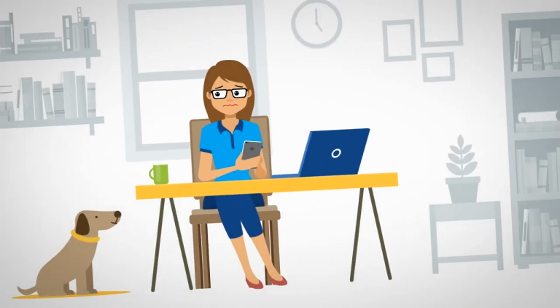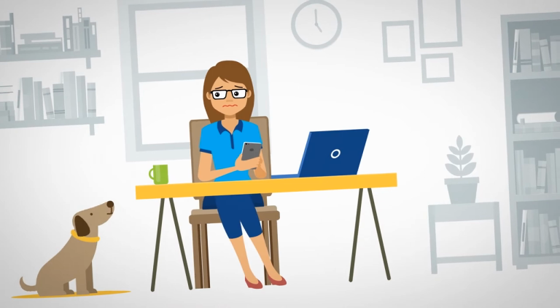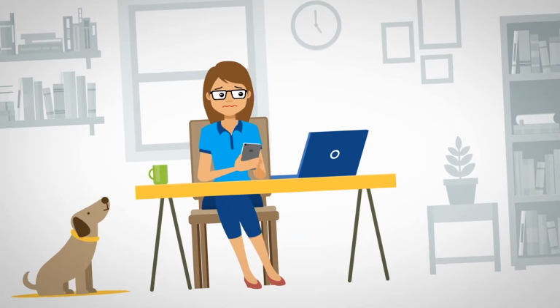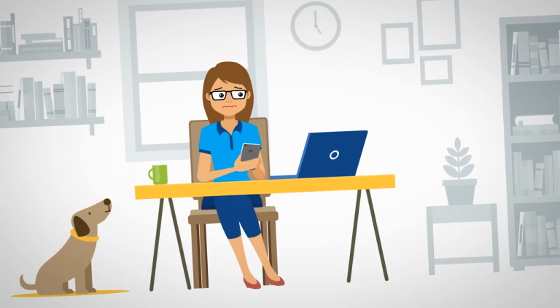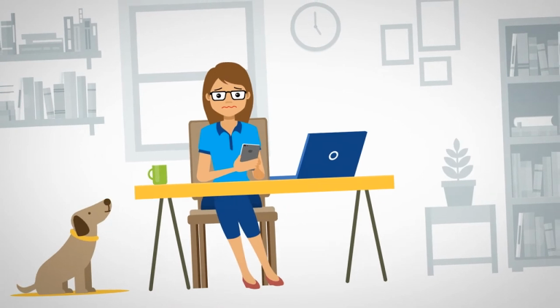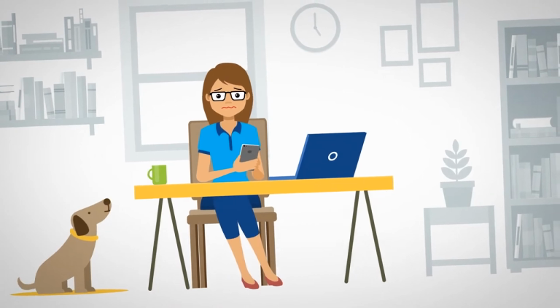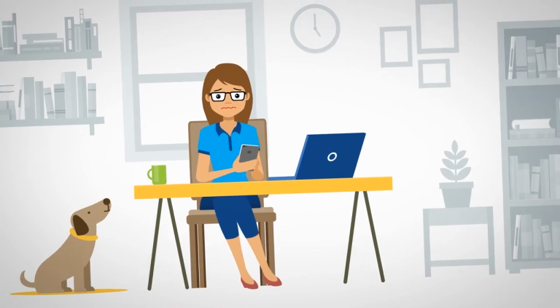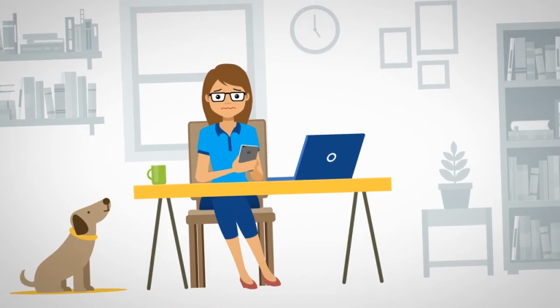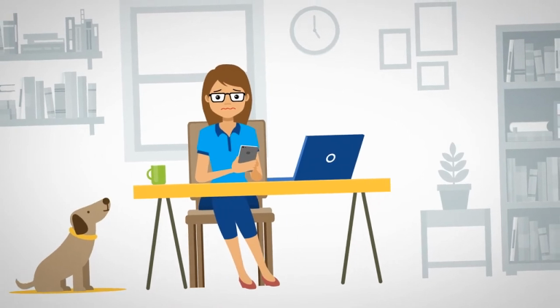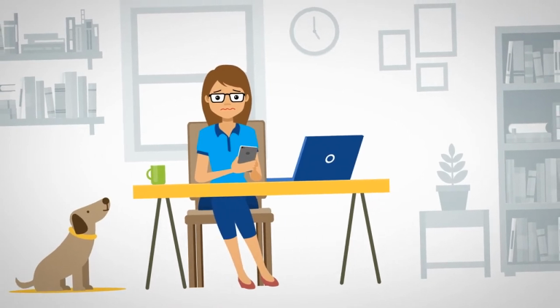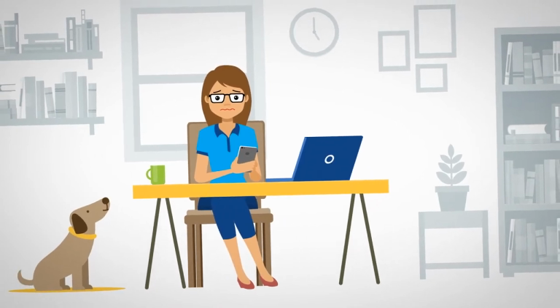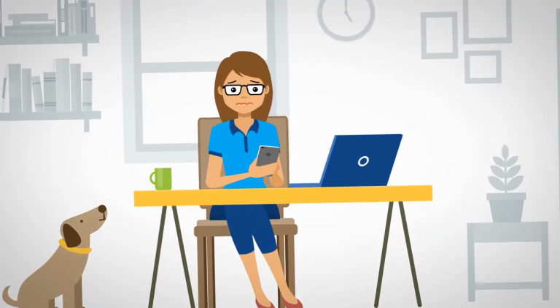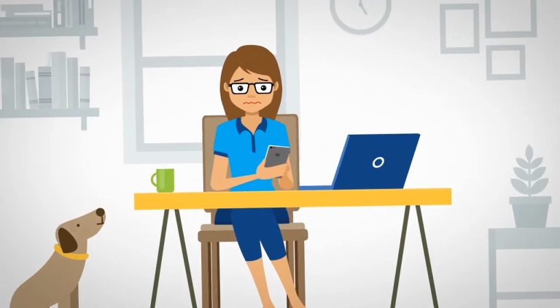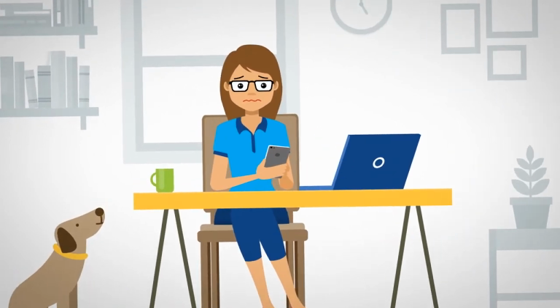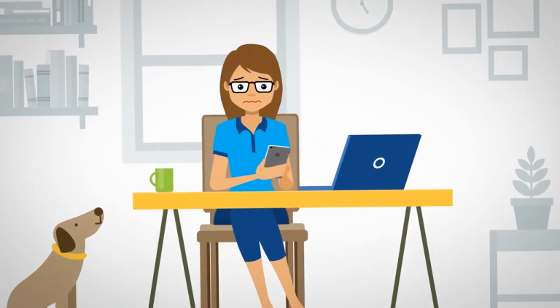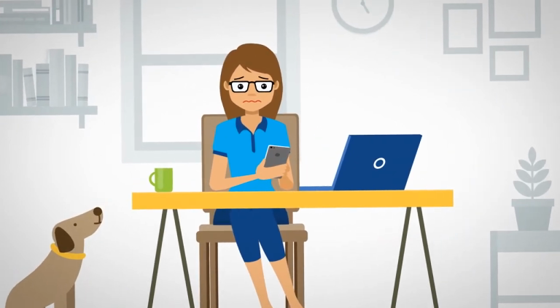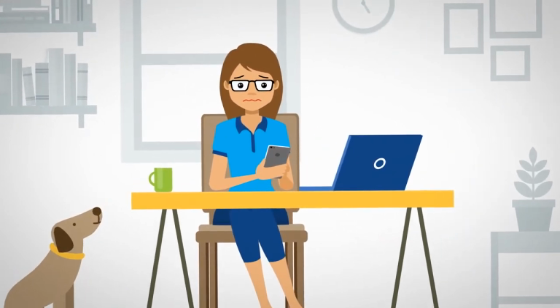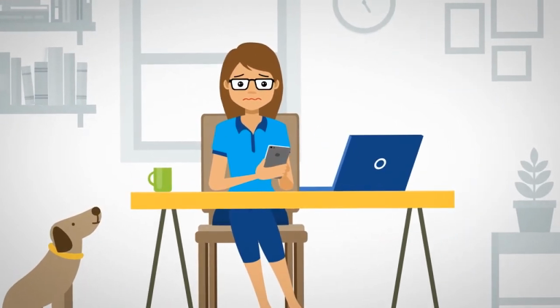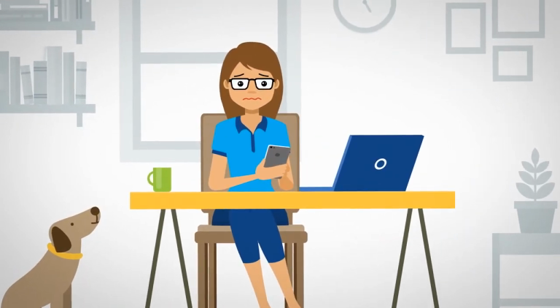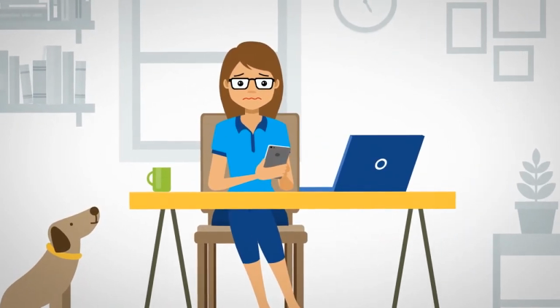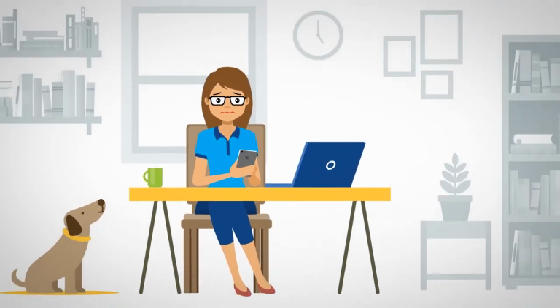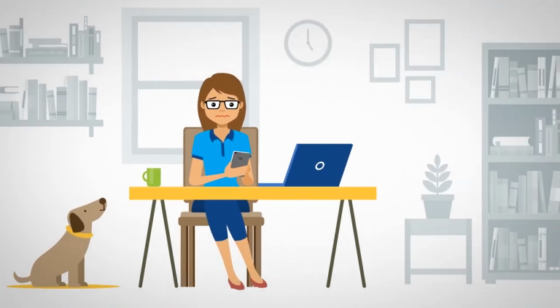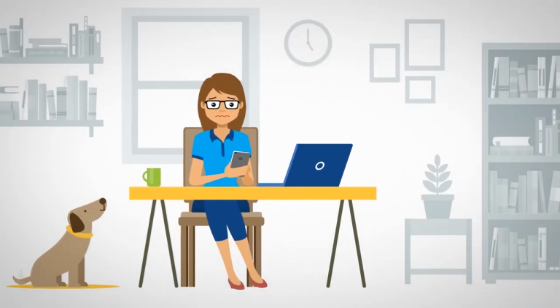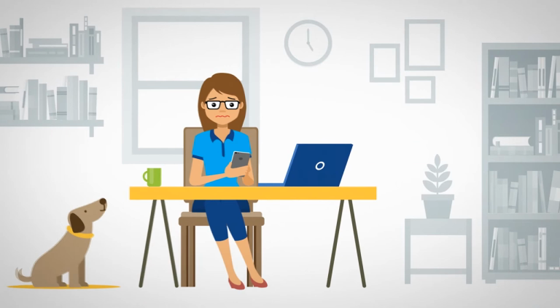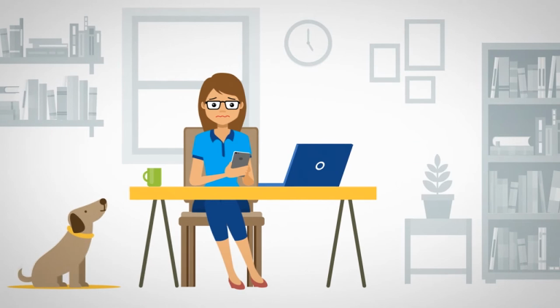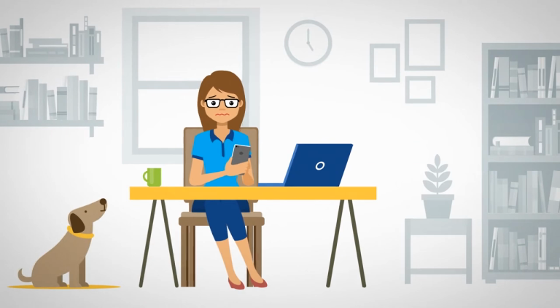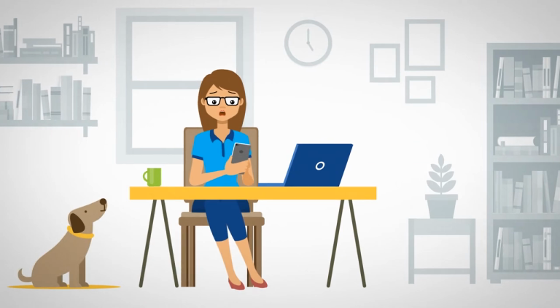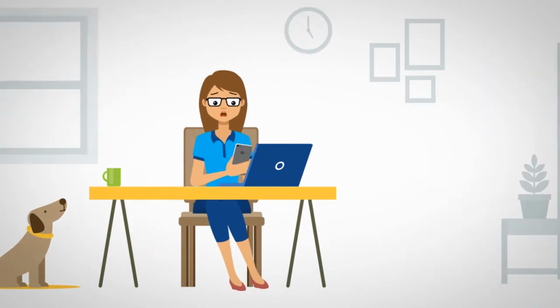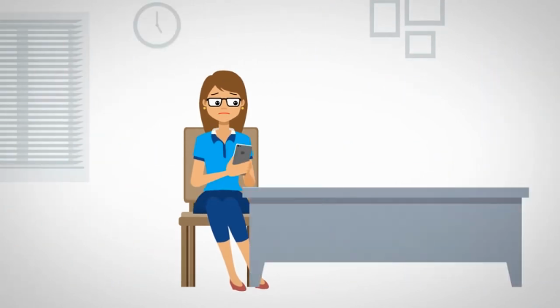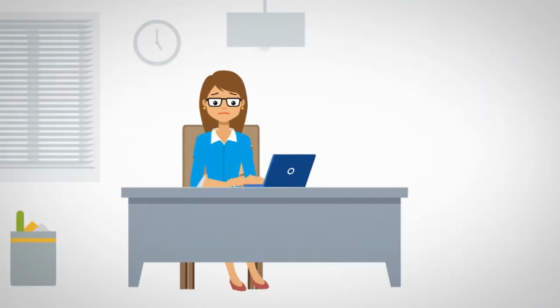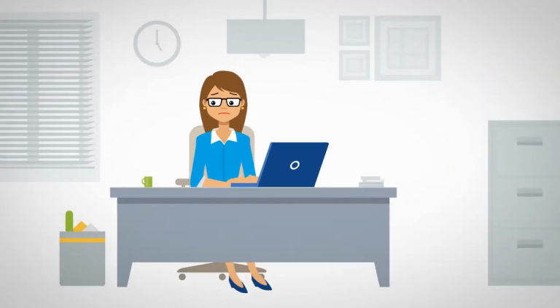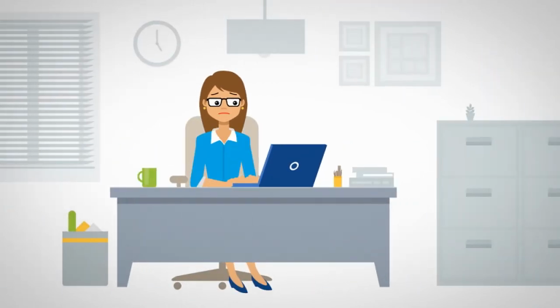Wait a minute, did you say you're working from home? Well, that's not going to work, is it? Looks like you'll need to head to the office.